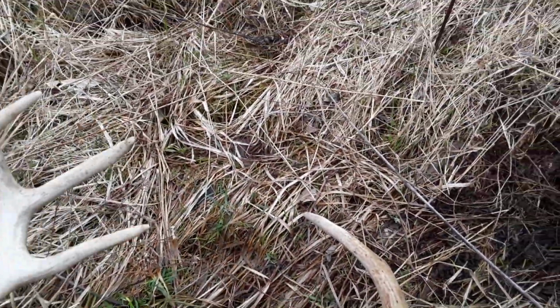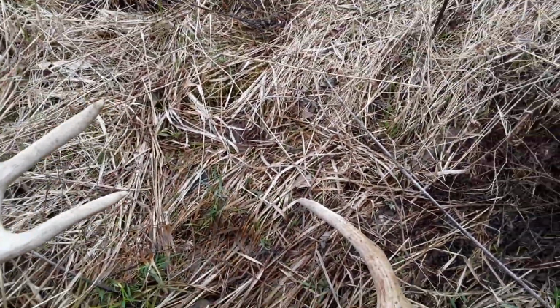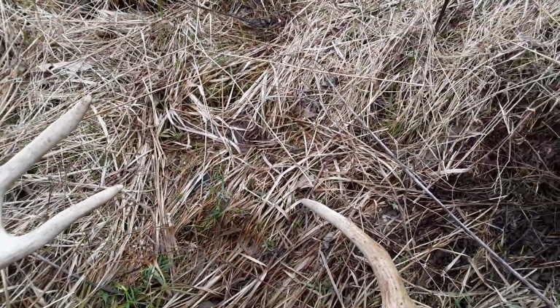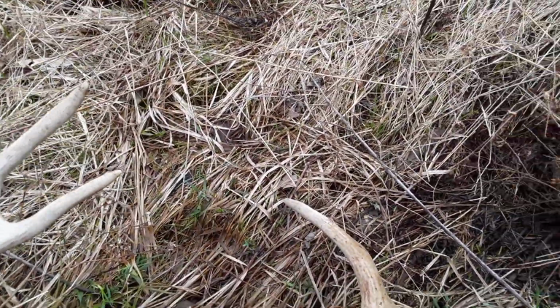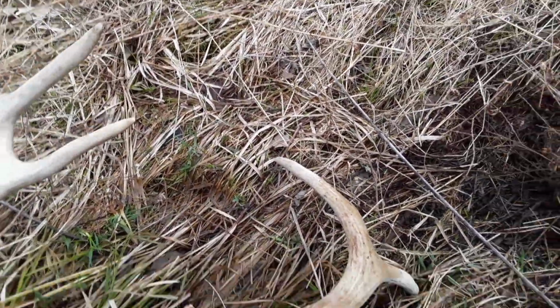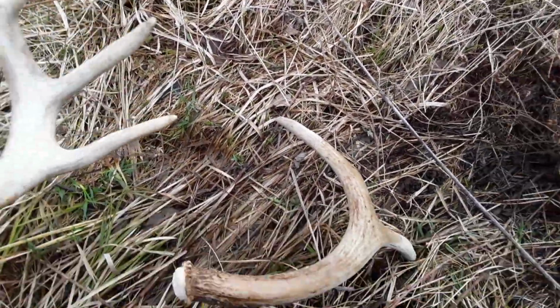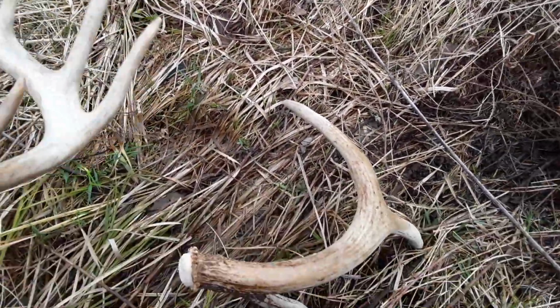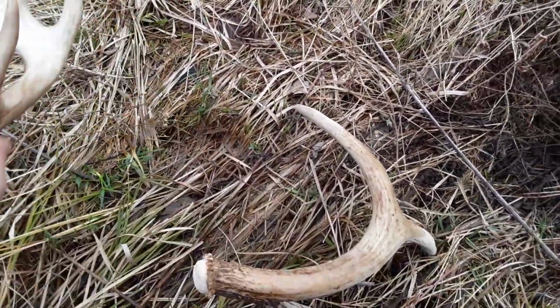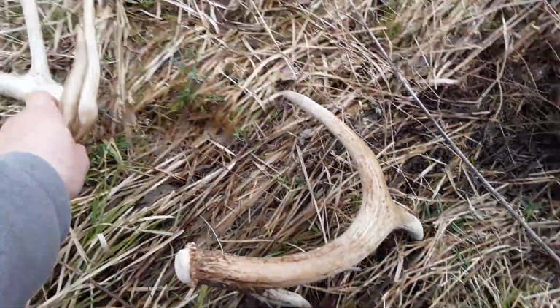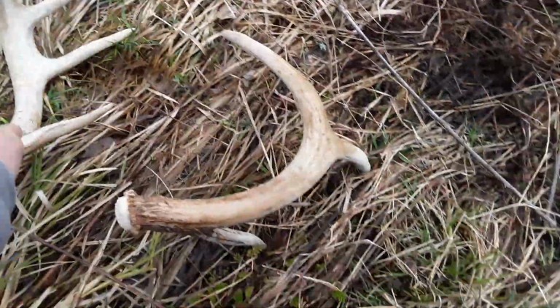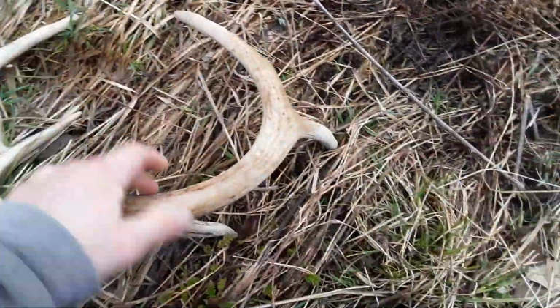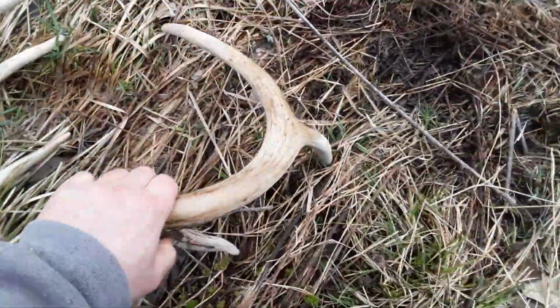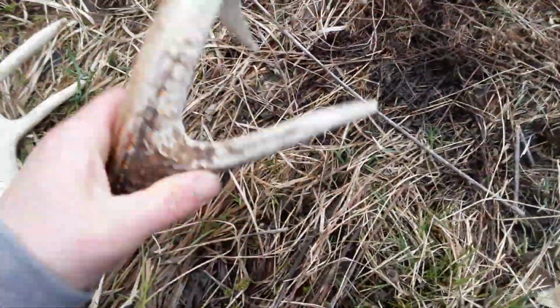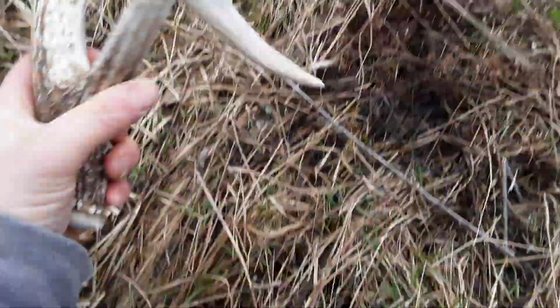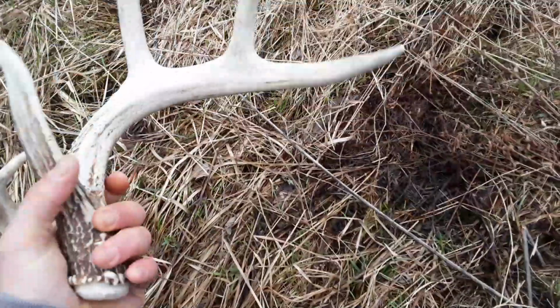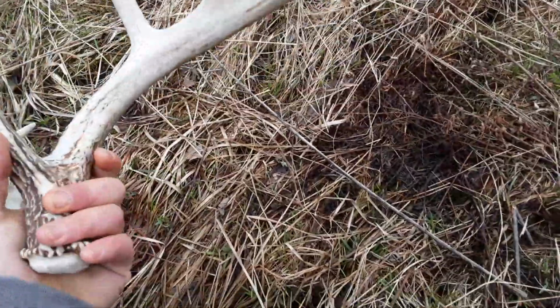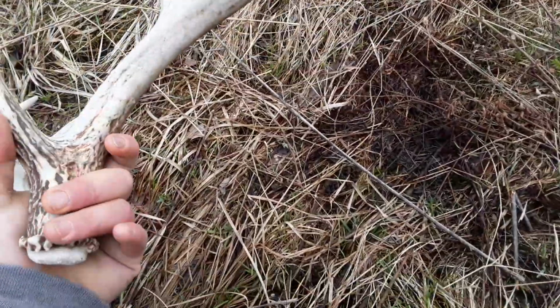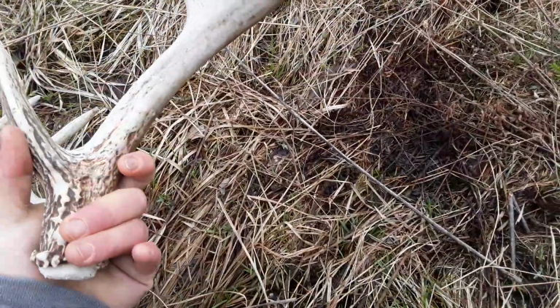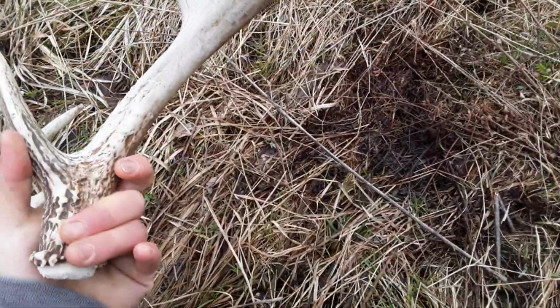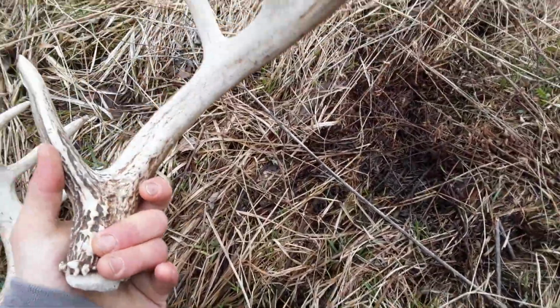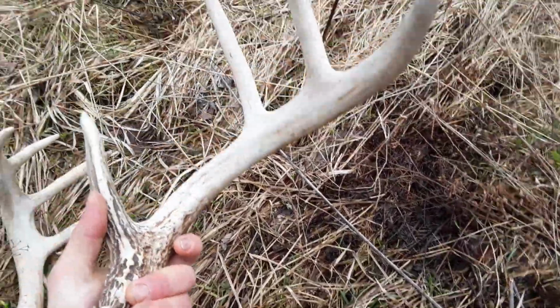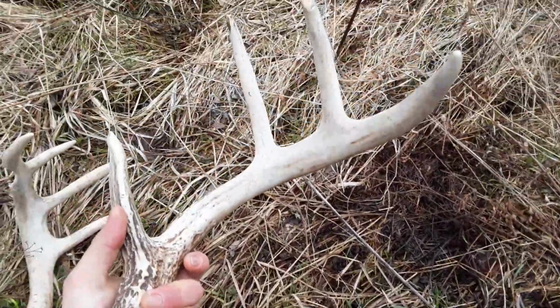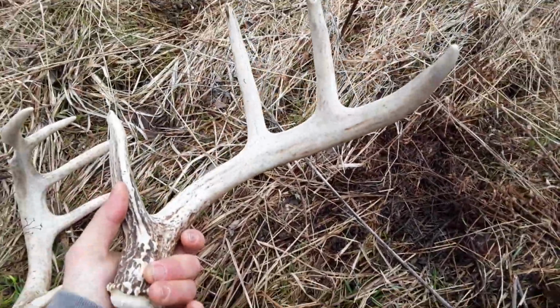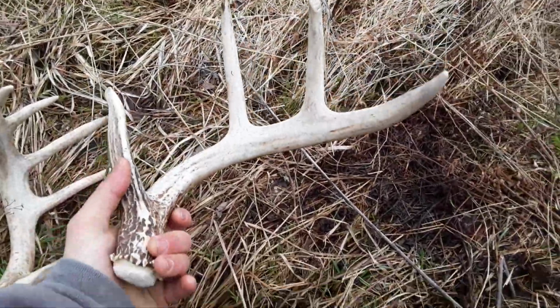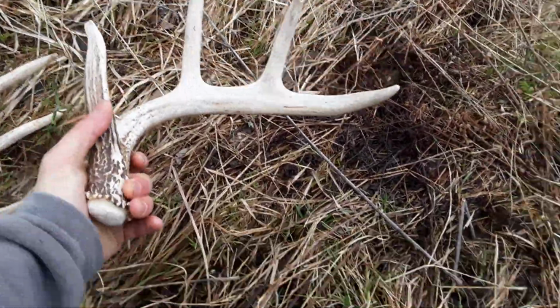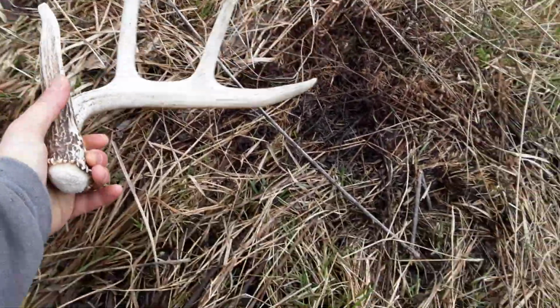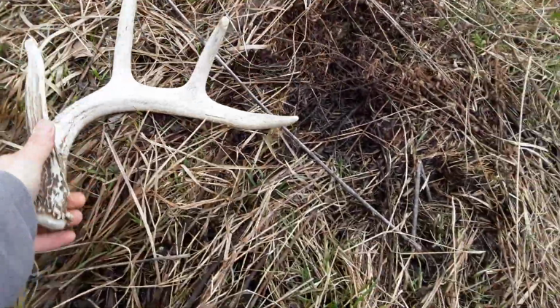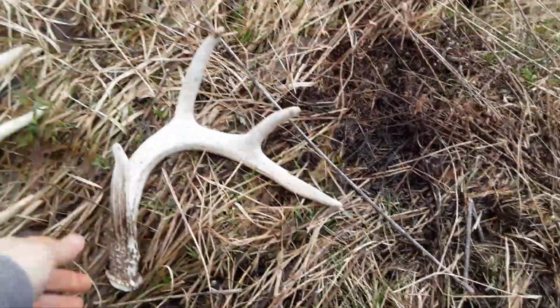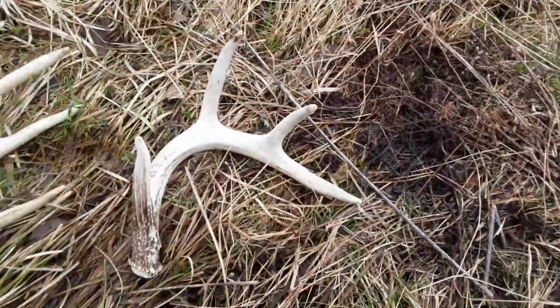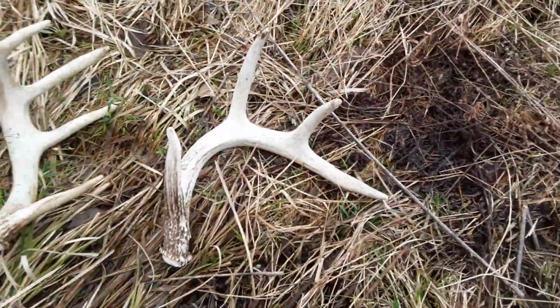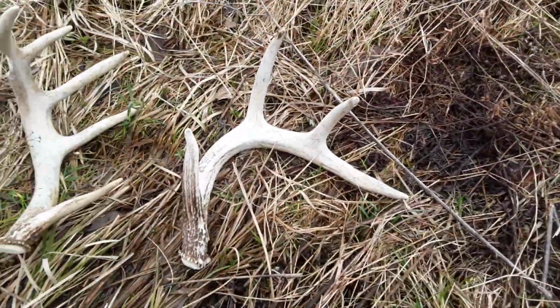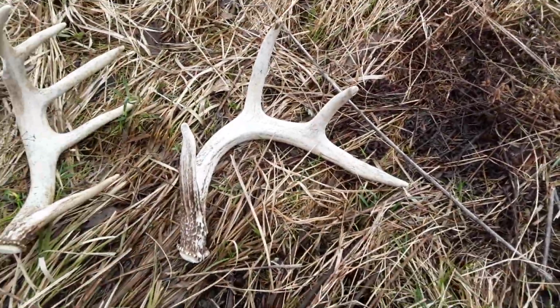I thought I matched this one up, but it didn't. And a nice eight point side. Sweet.